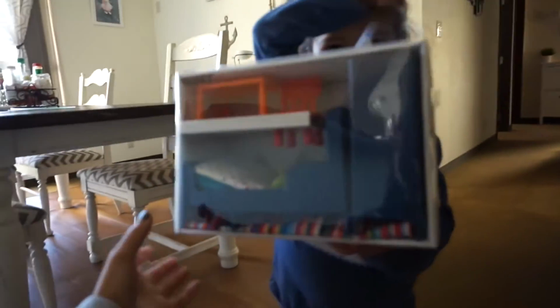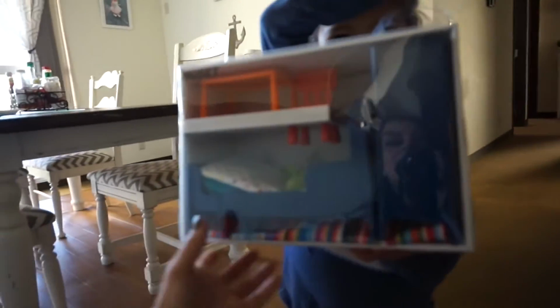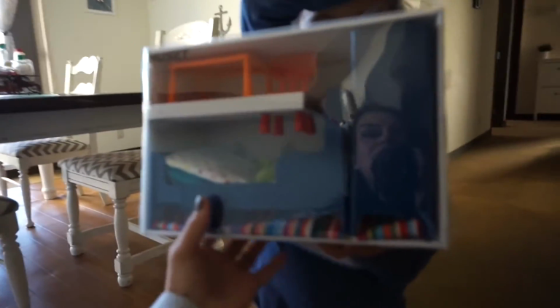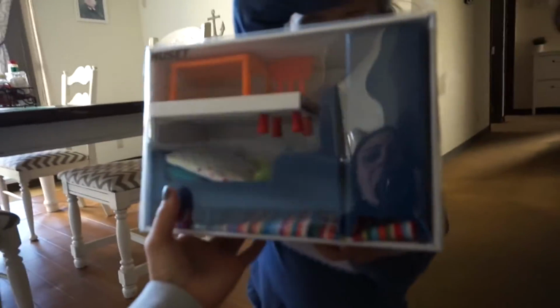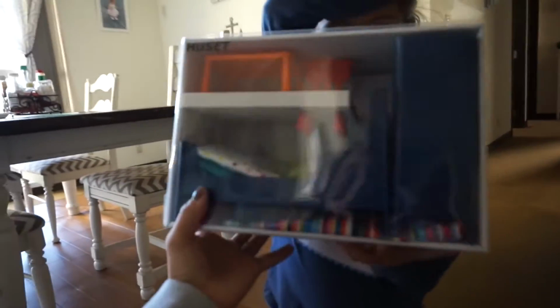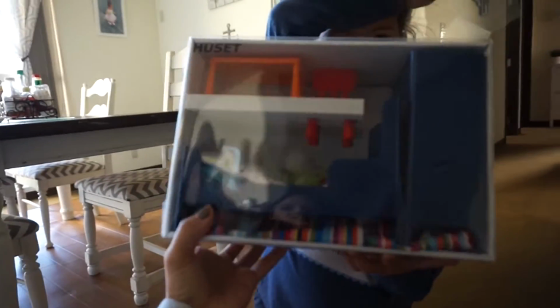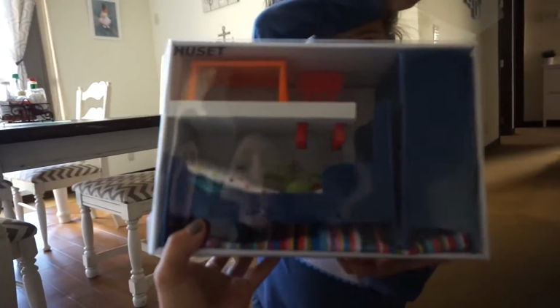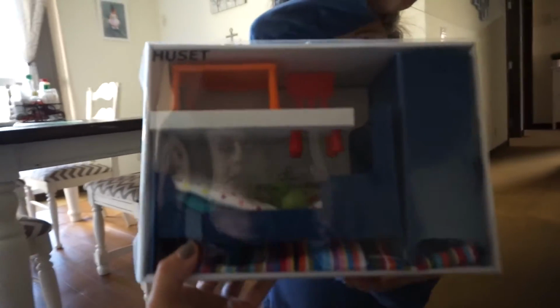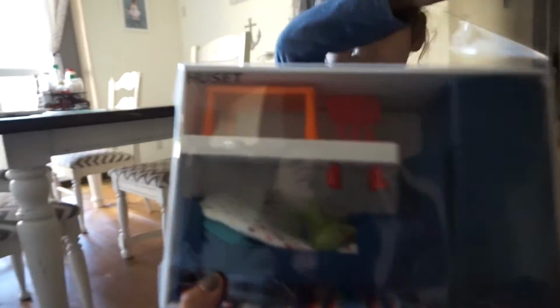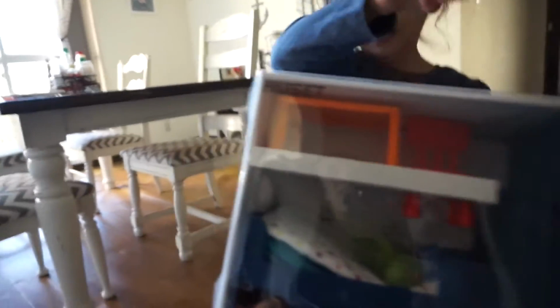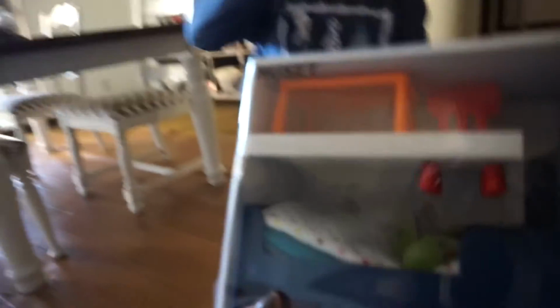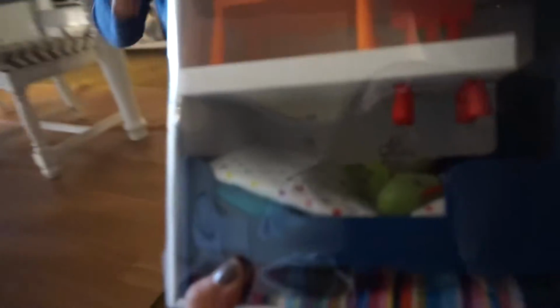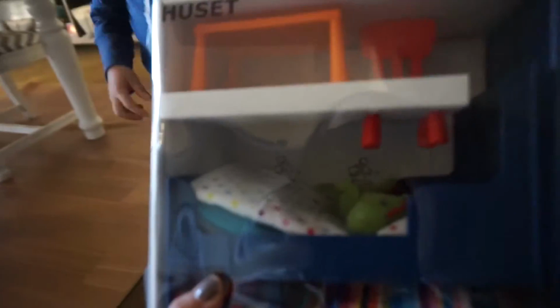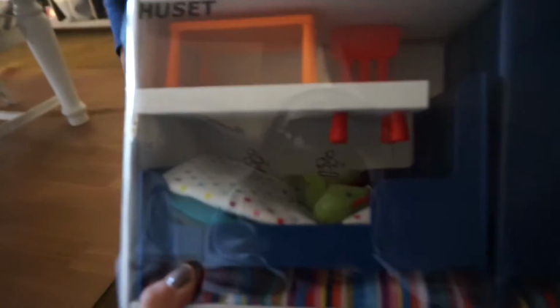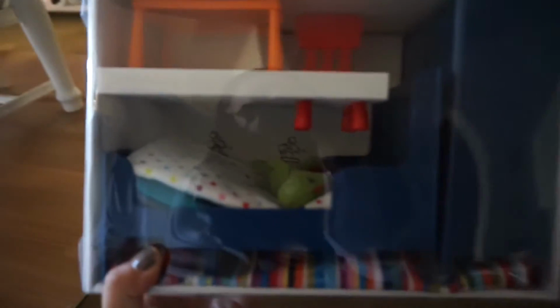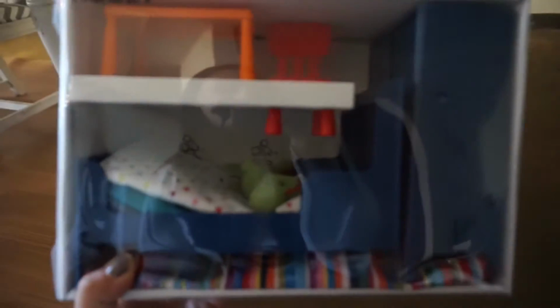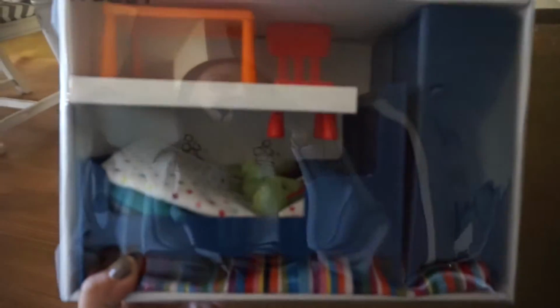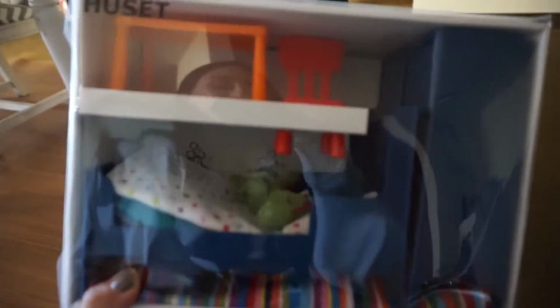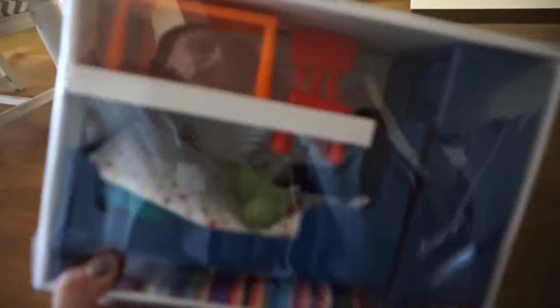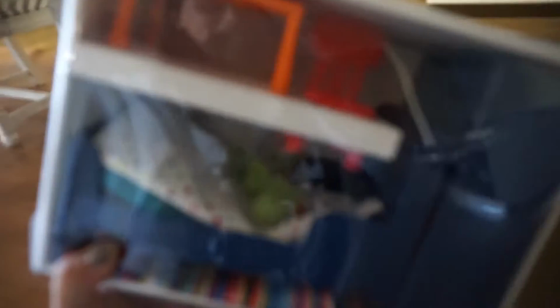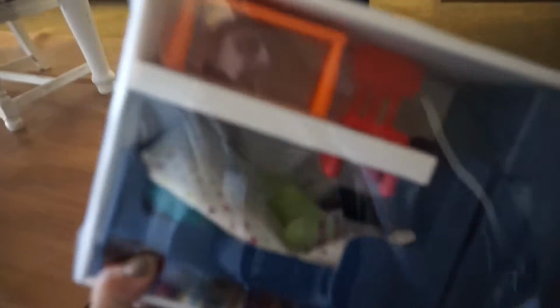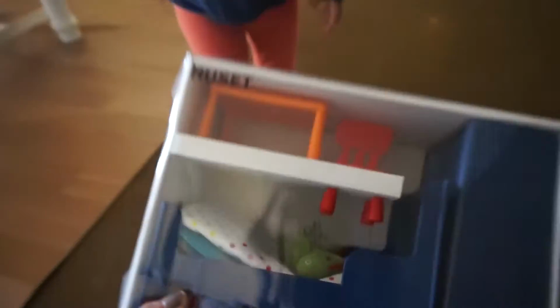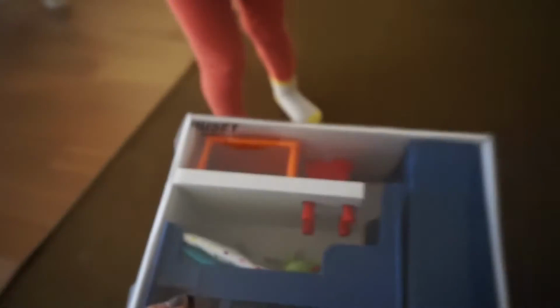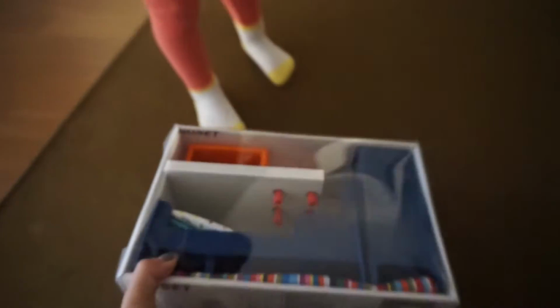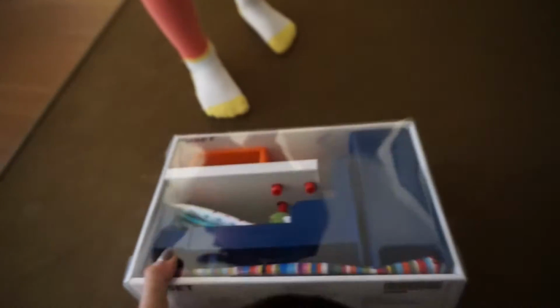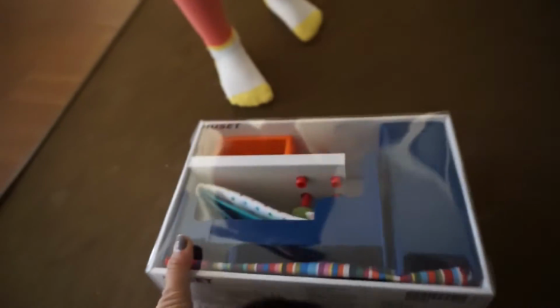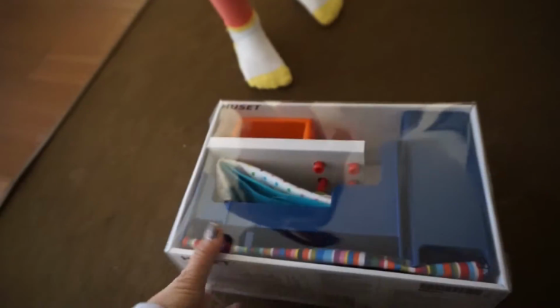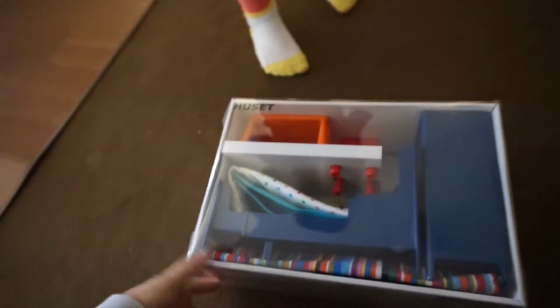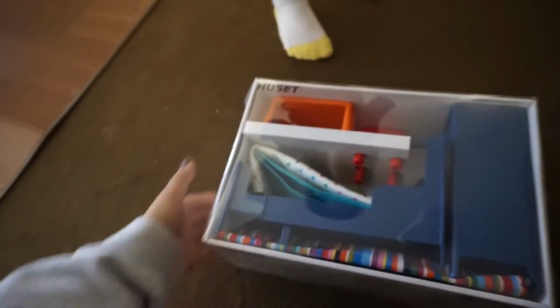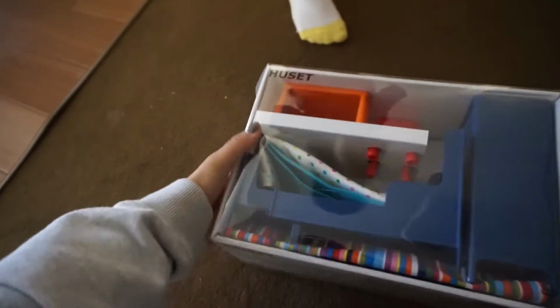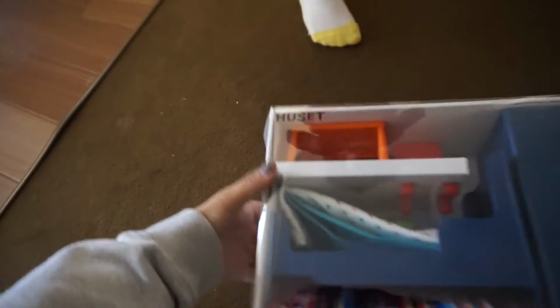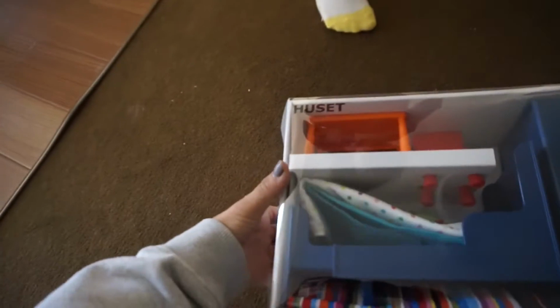And Sophie convinced me to buy her this little playset thing.